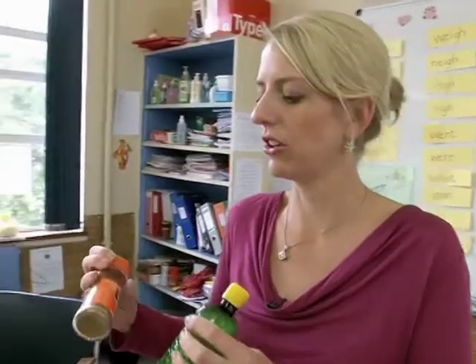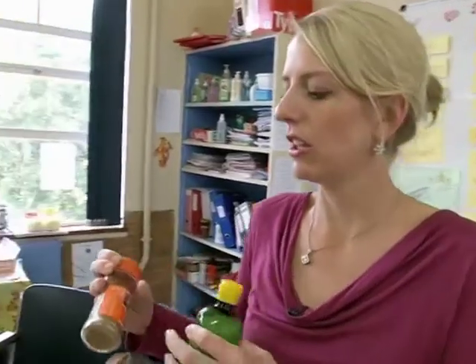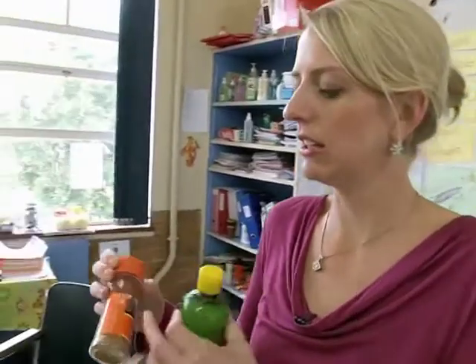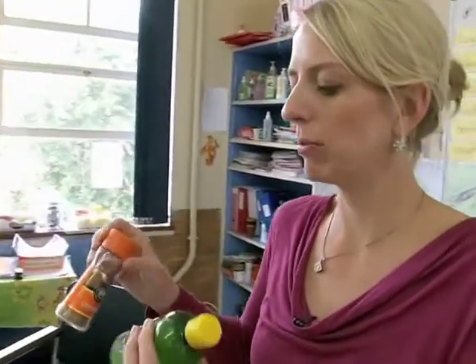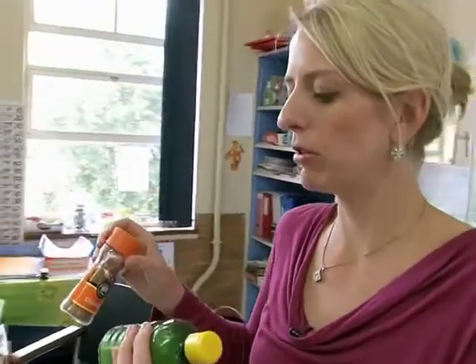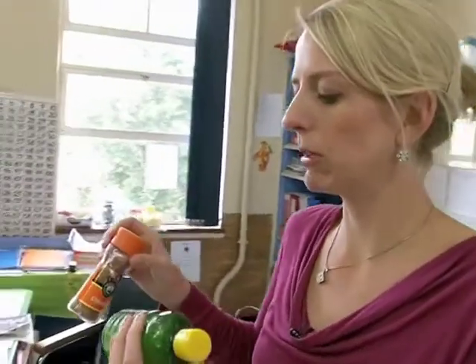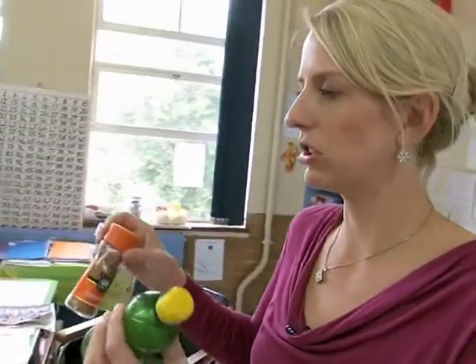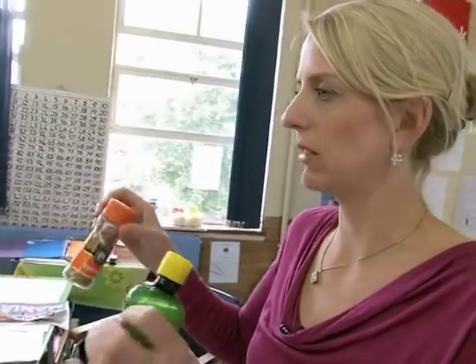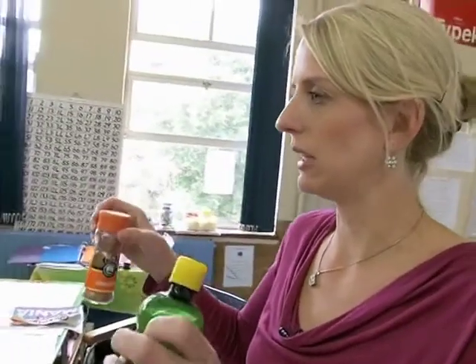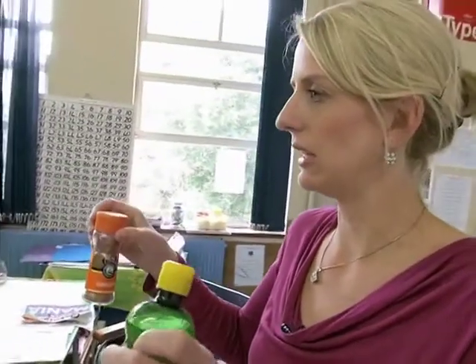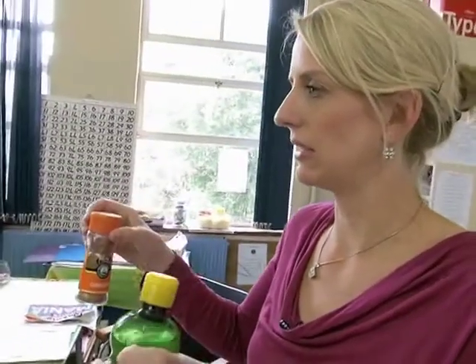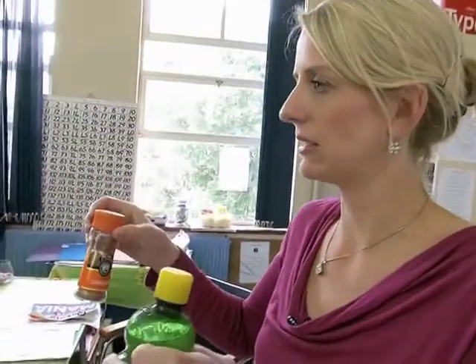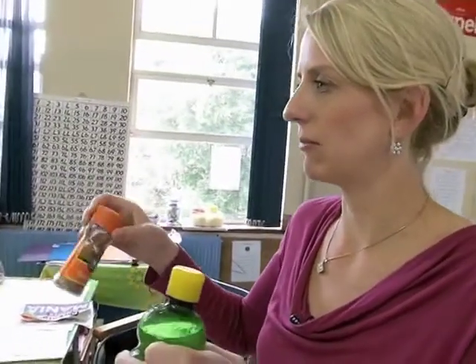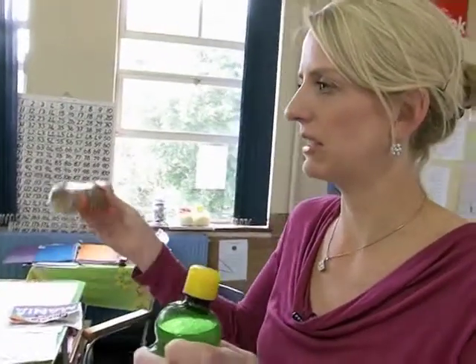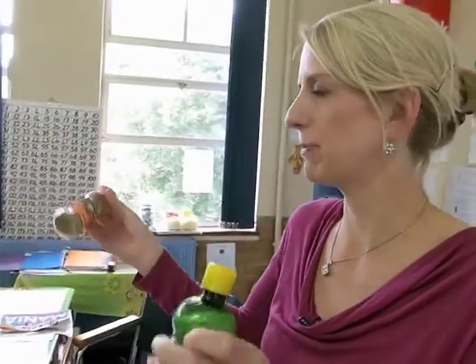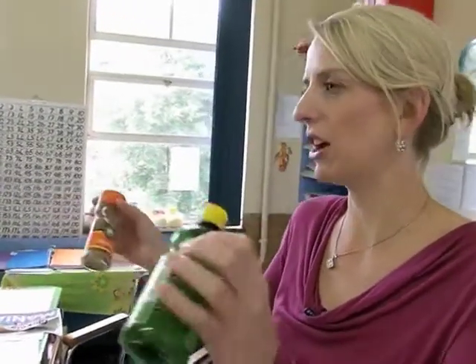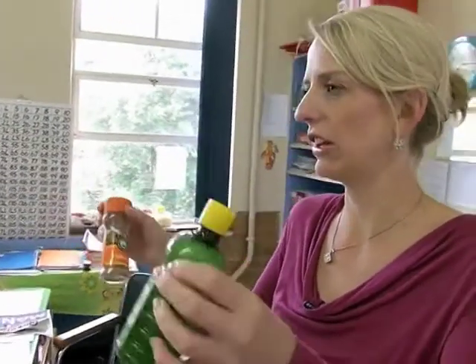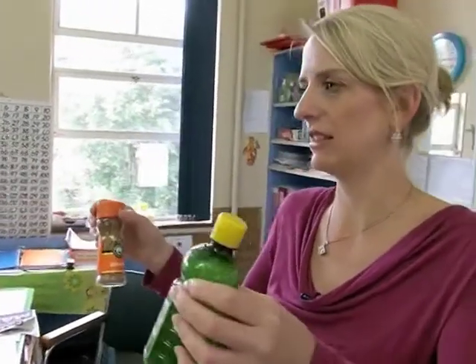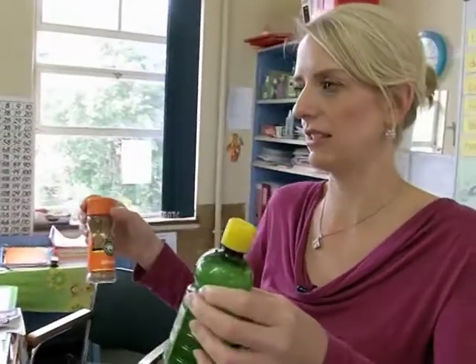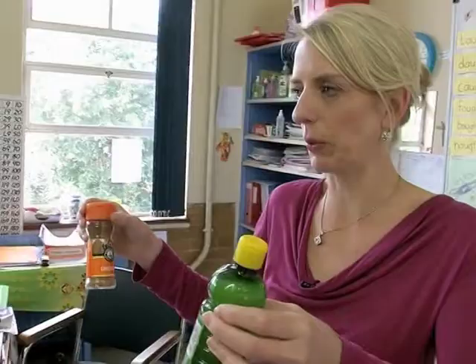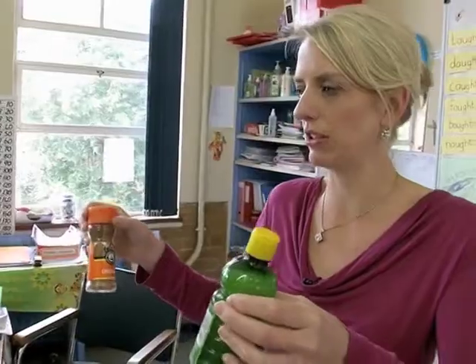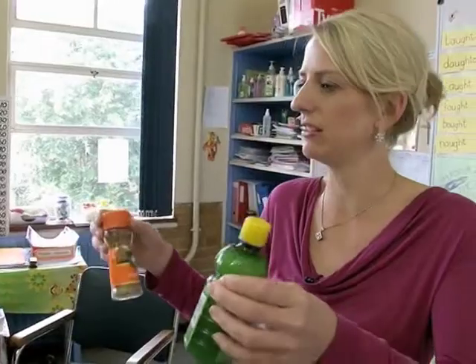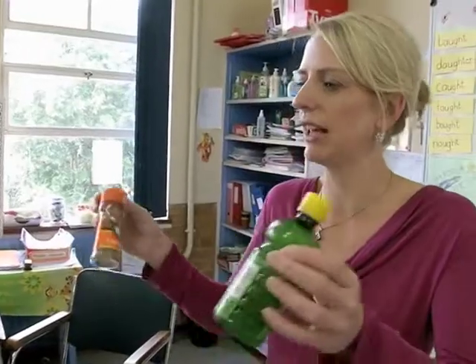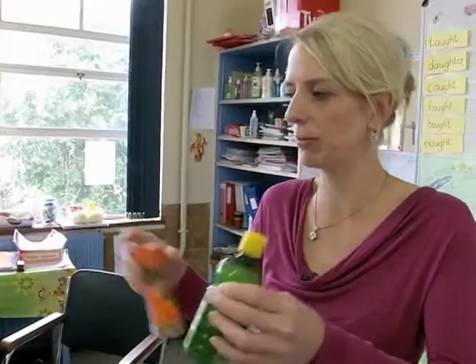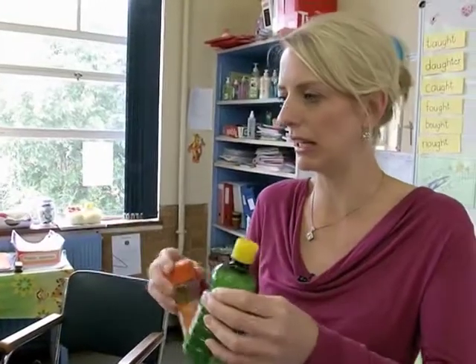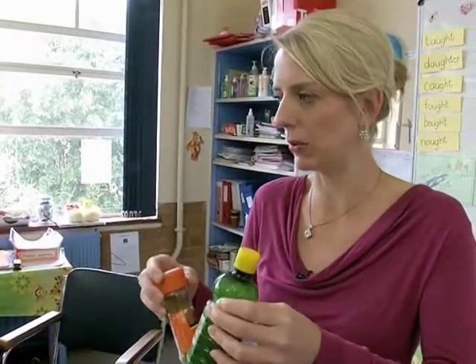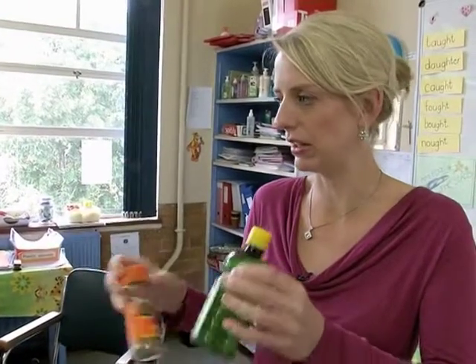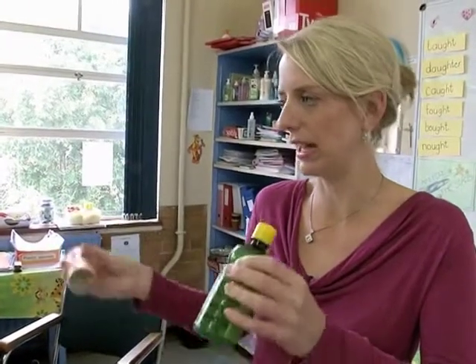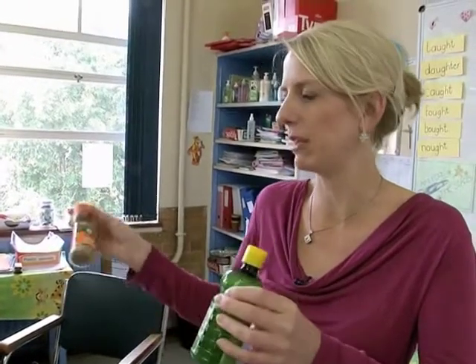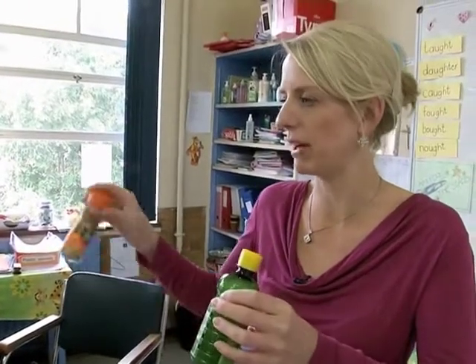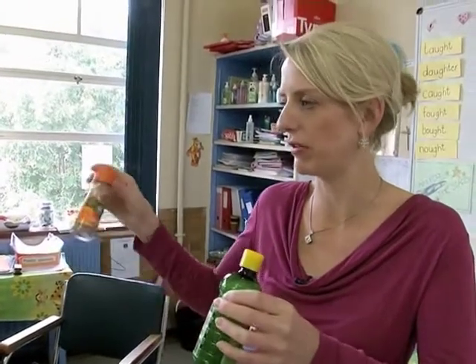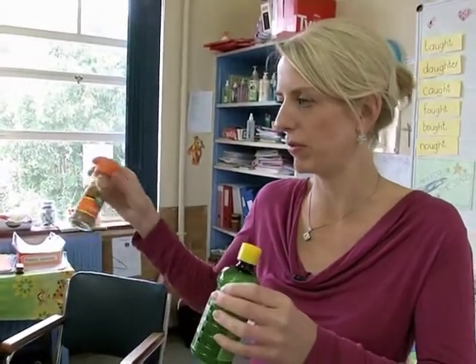These are both measured in milliliters, but this is powder and this is liquid, so it doesn't have to be a liquid. It can be a powder form.